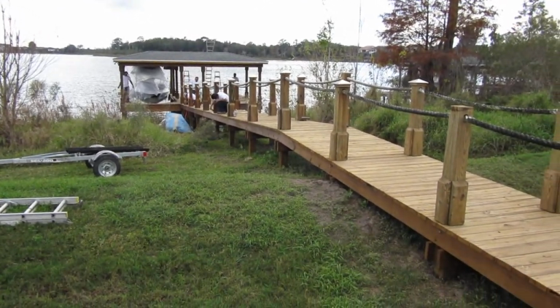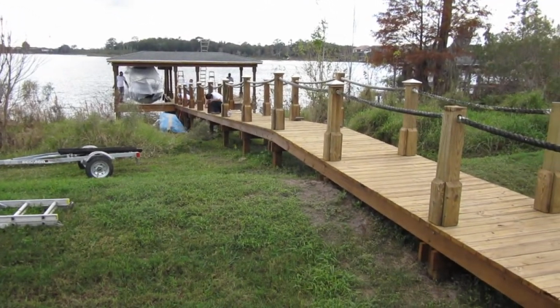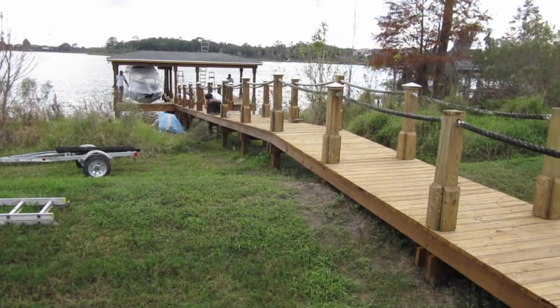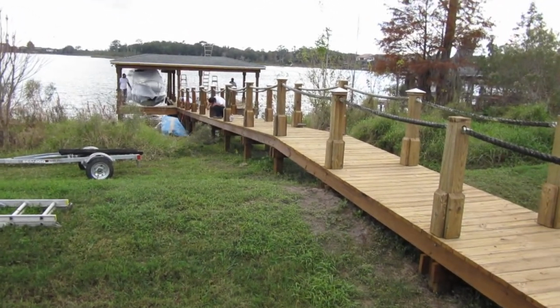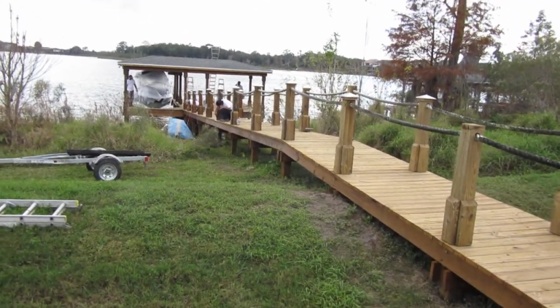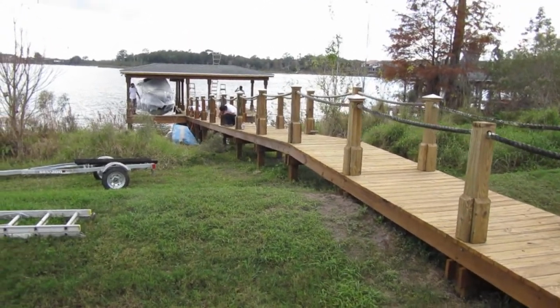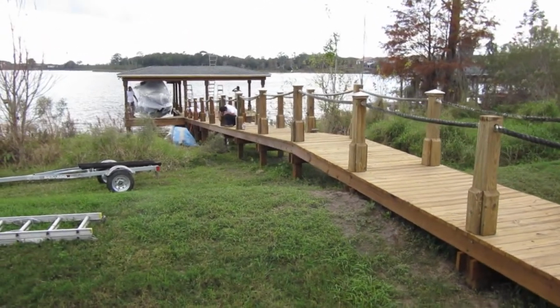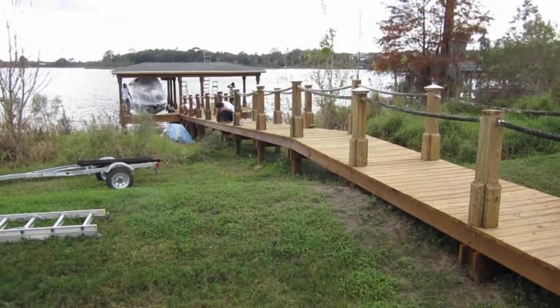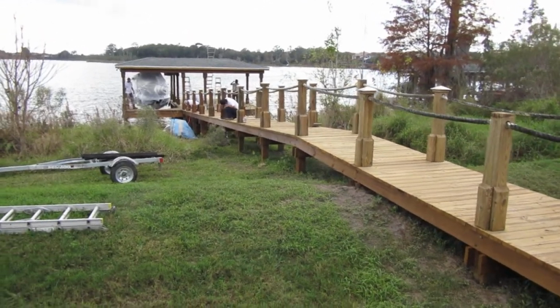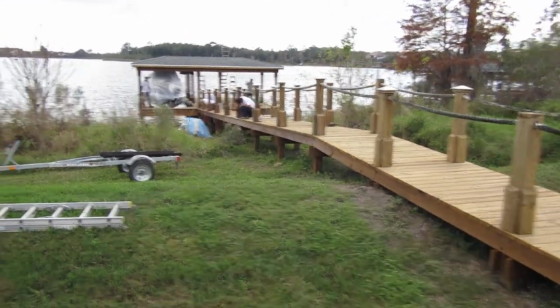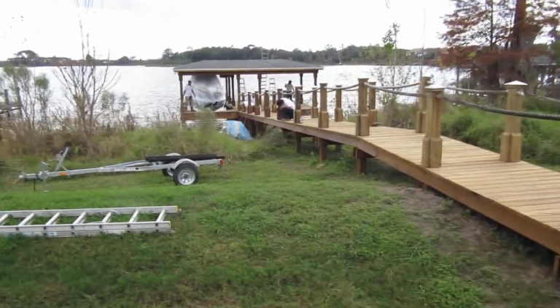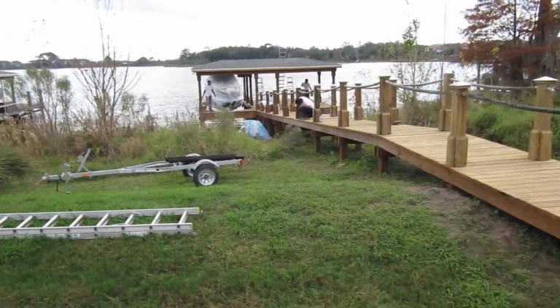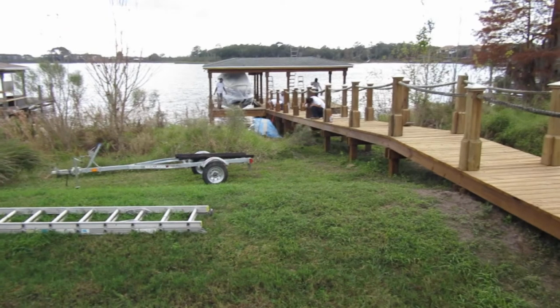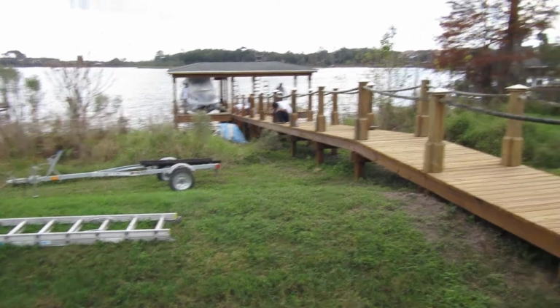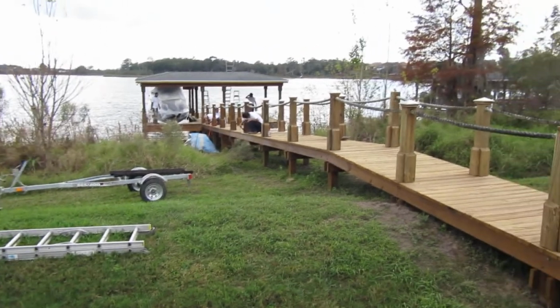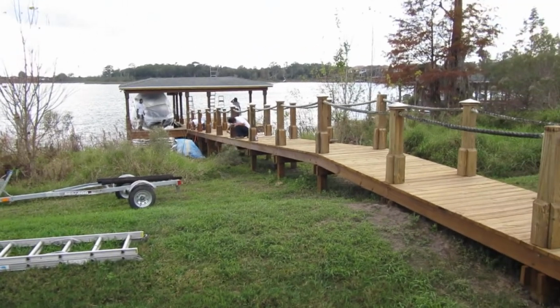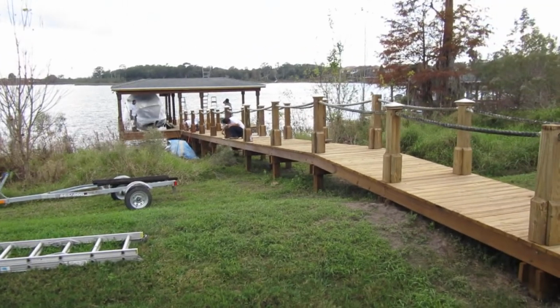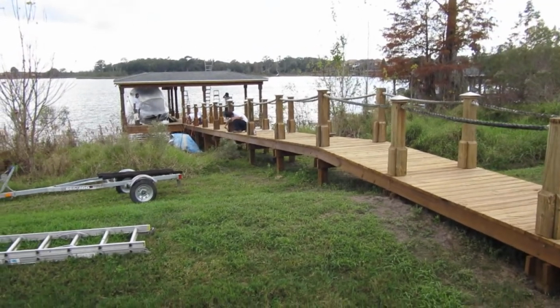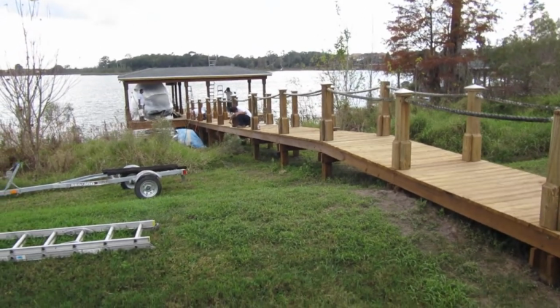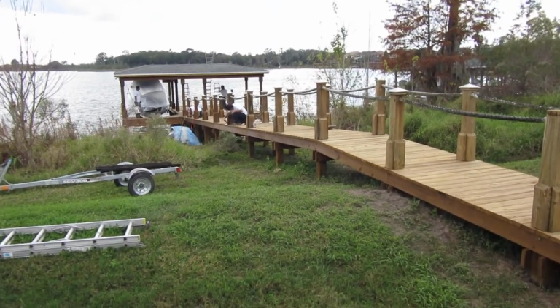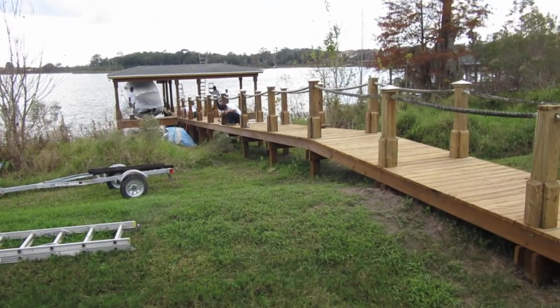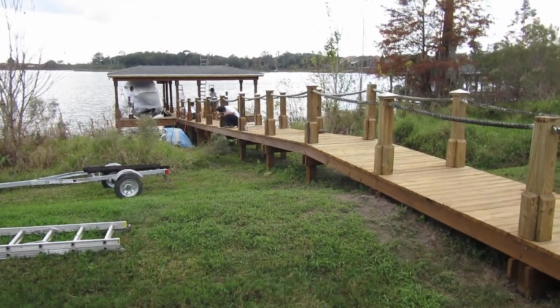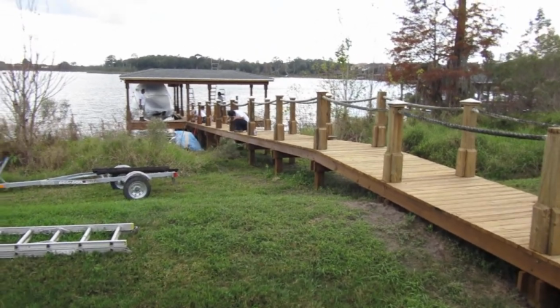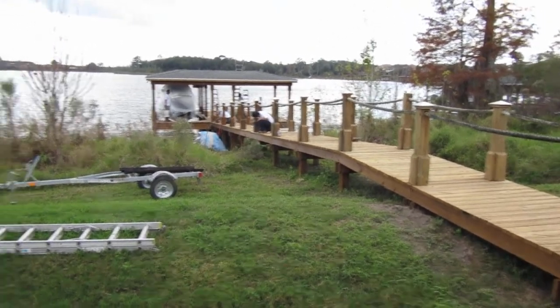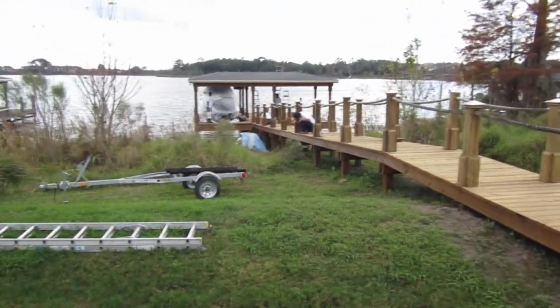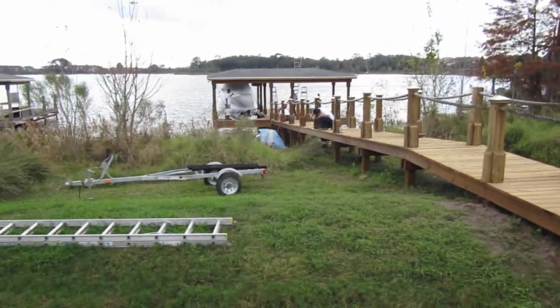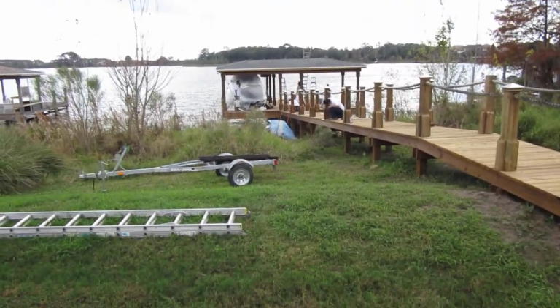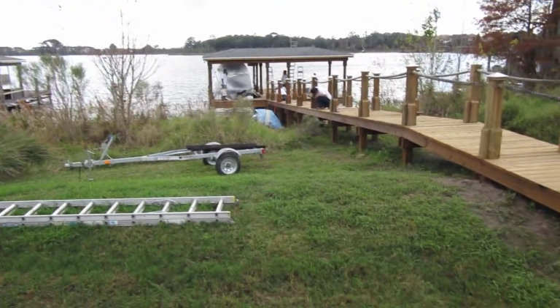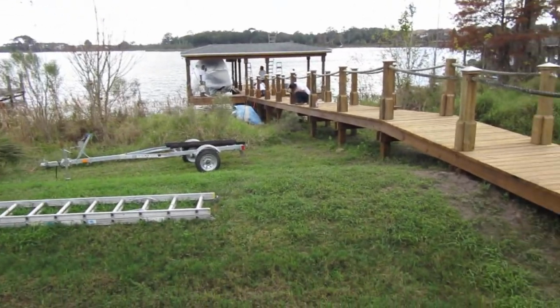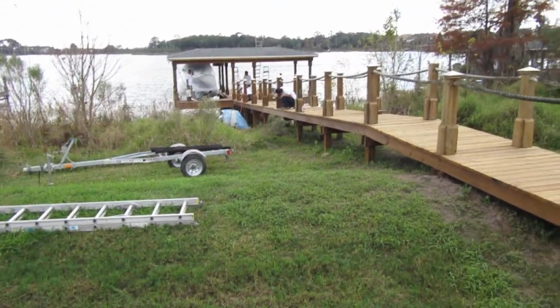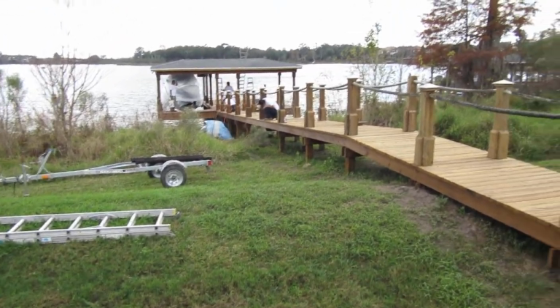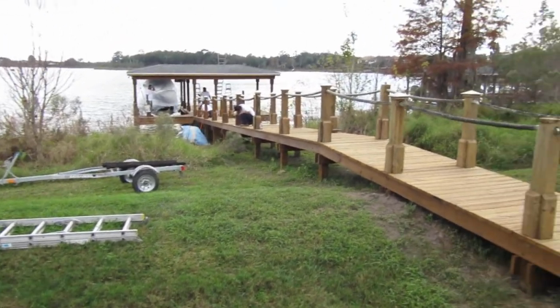Good afternoon. This is Dustin with Orlando Painters. We're here at the Zavada Residence in Windermere, Florida. We're staining their boat dock.